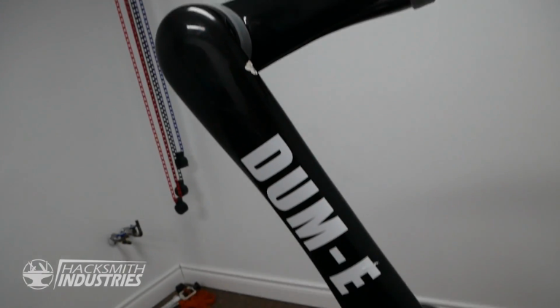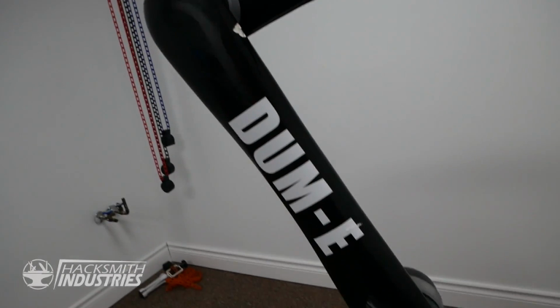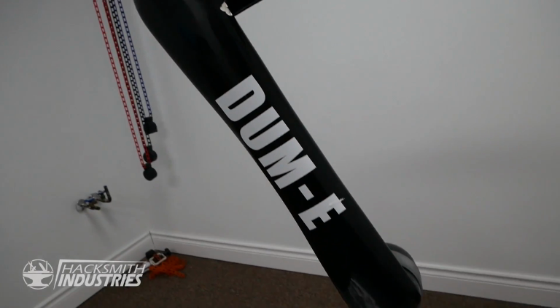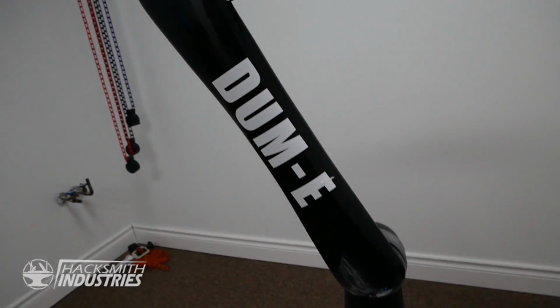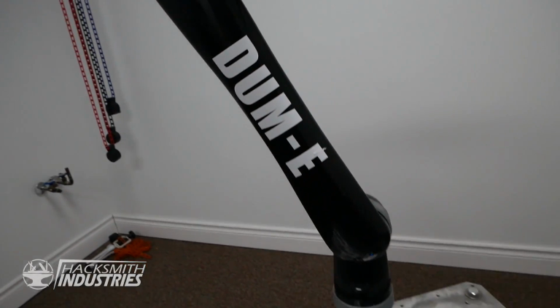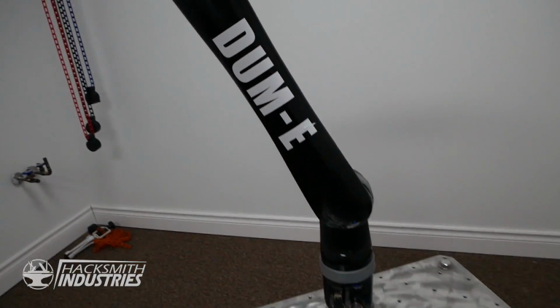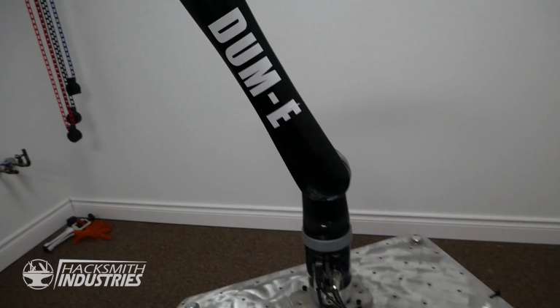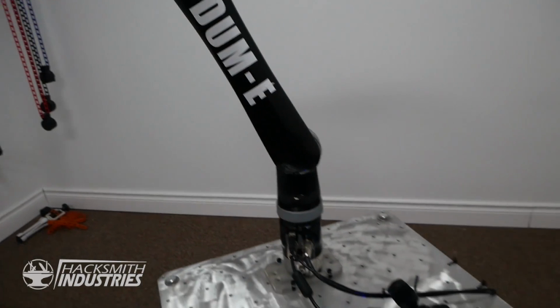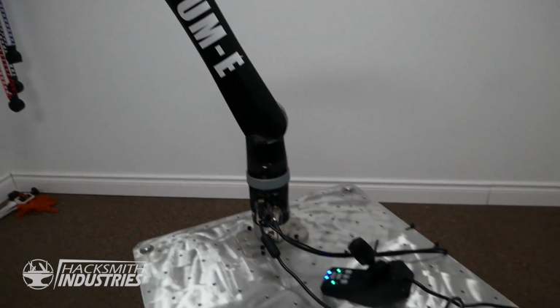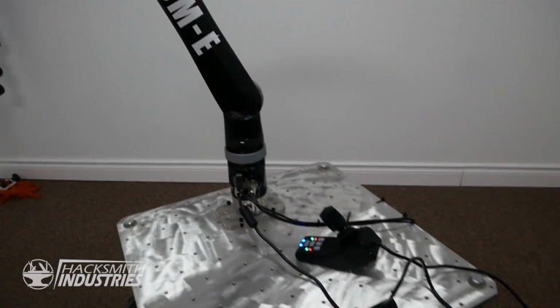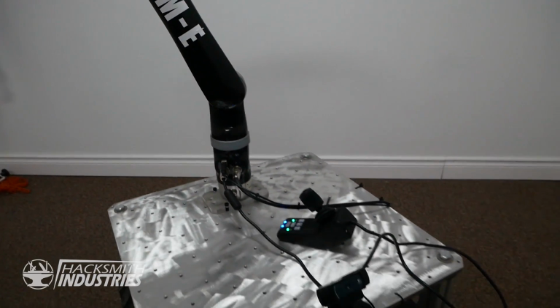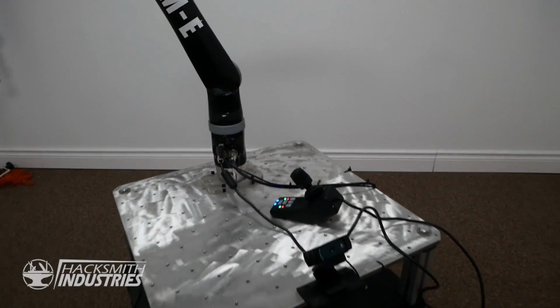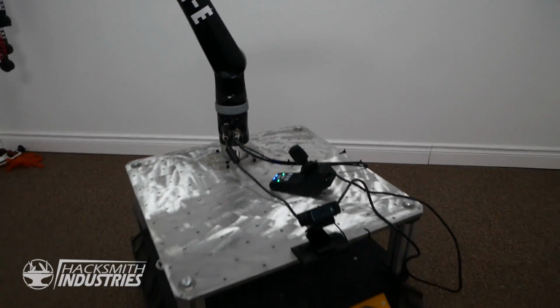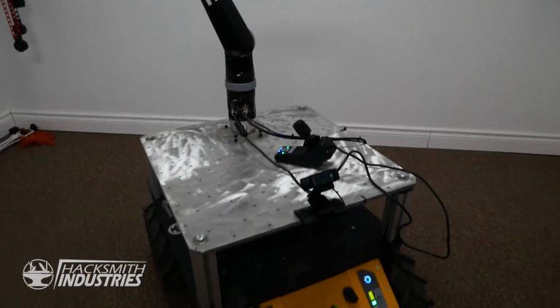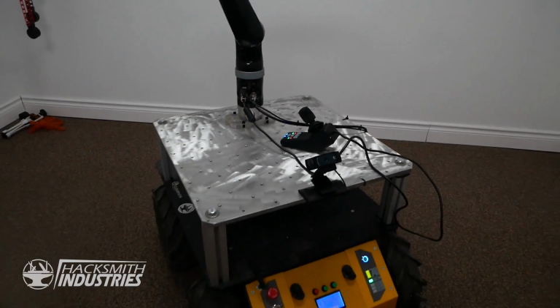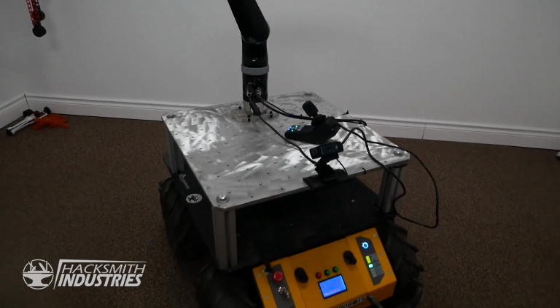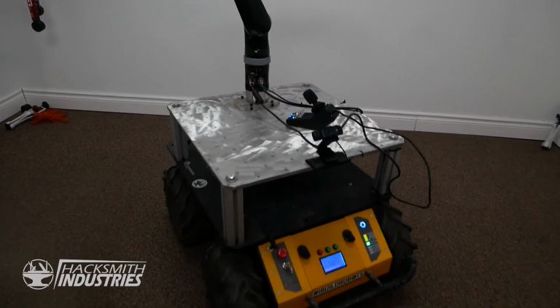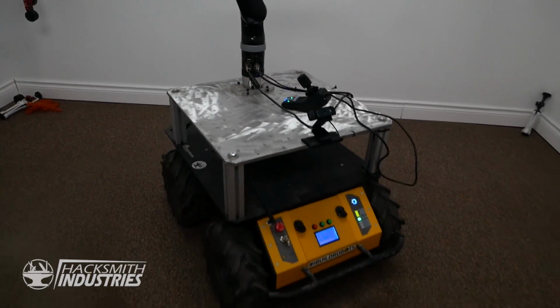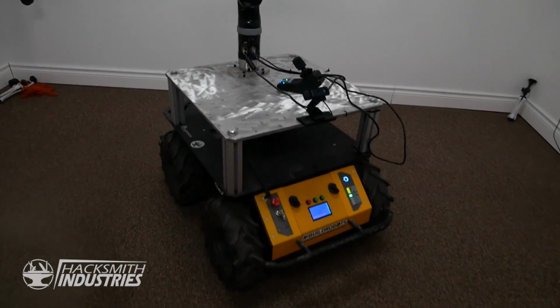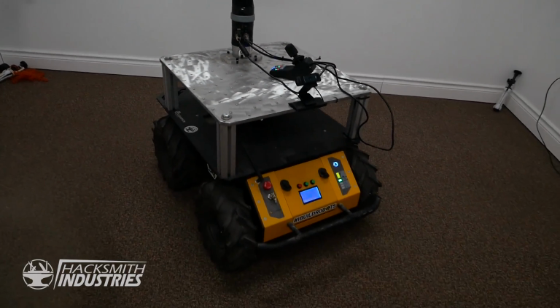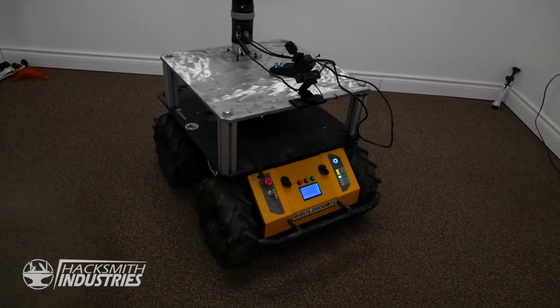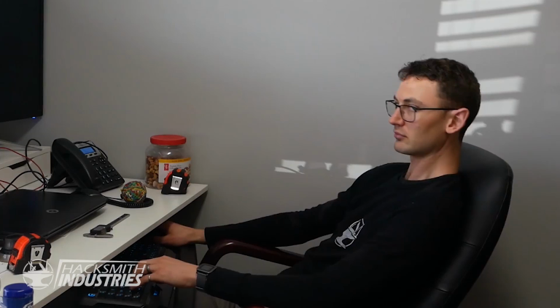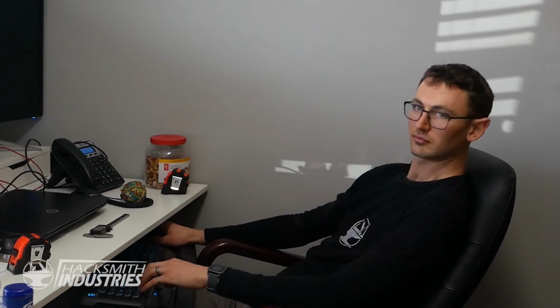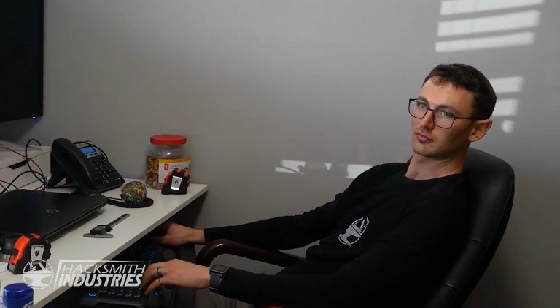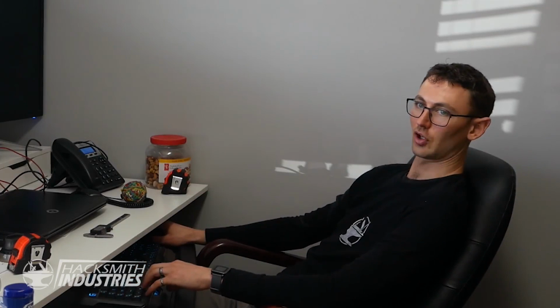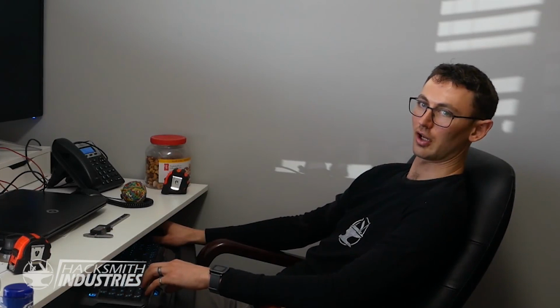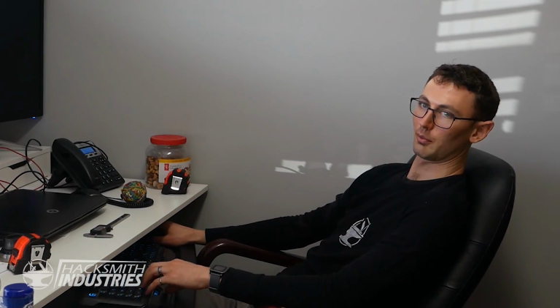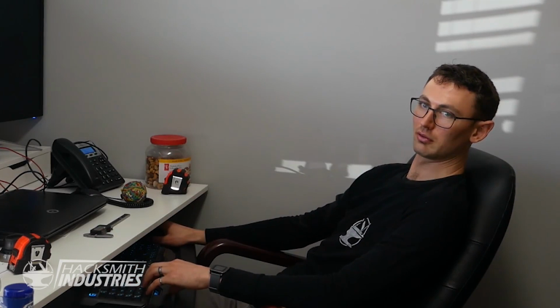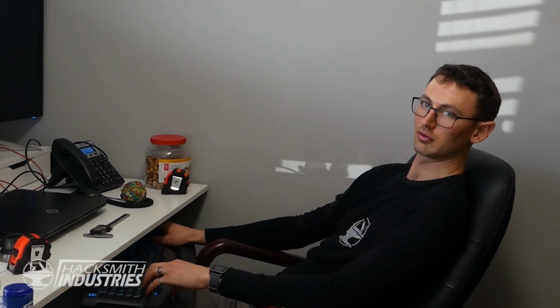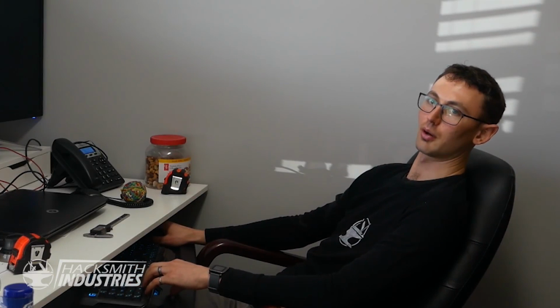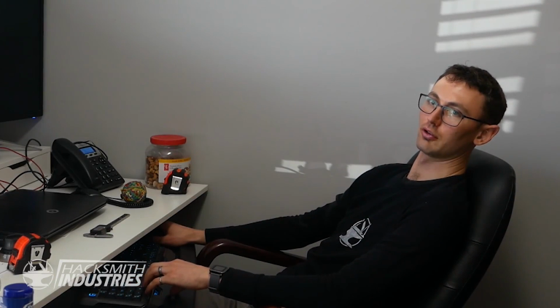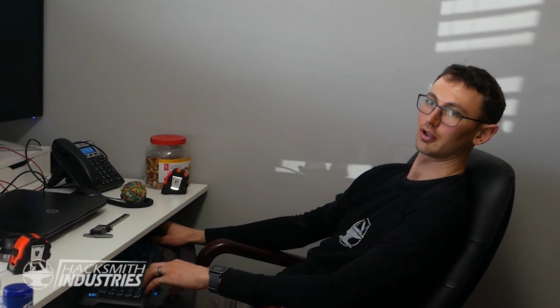Now that our robot has a name, it's time to put it to work. Okay, Debbie — grab me a drink.